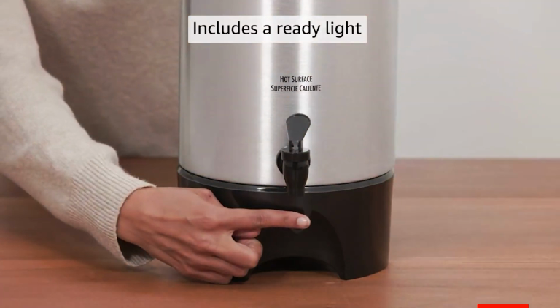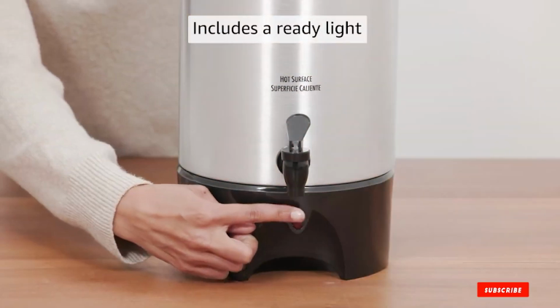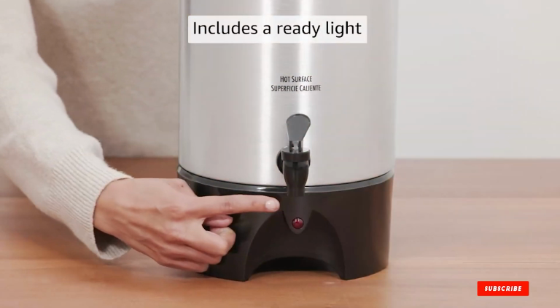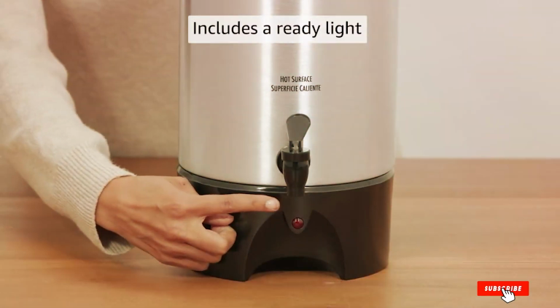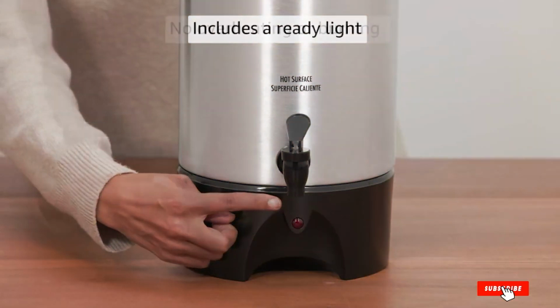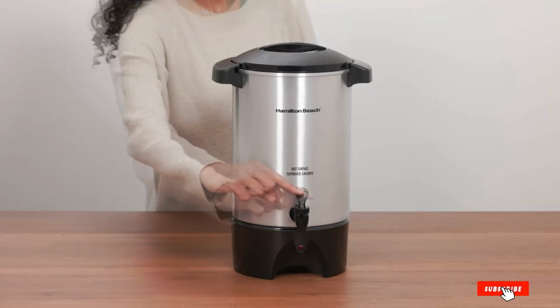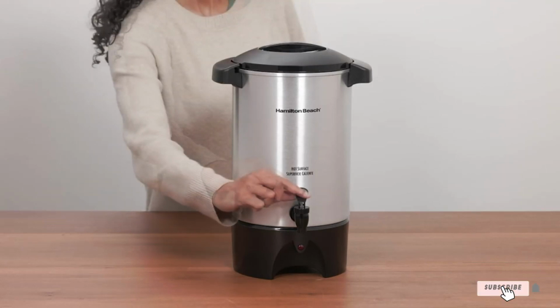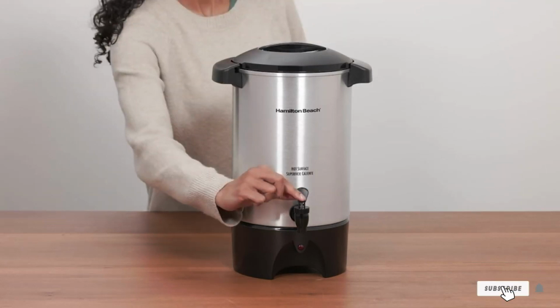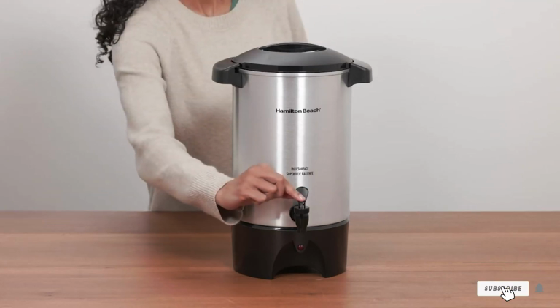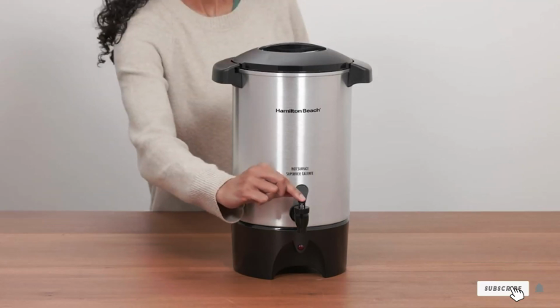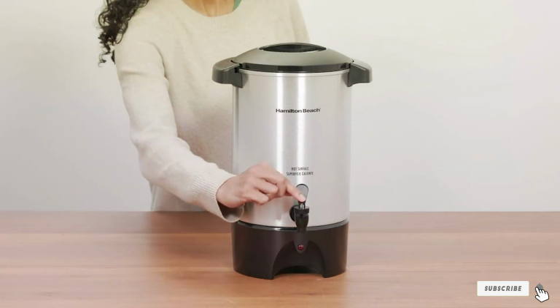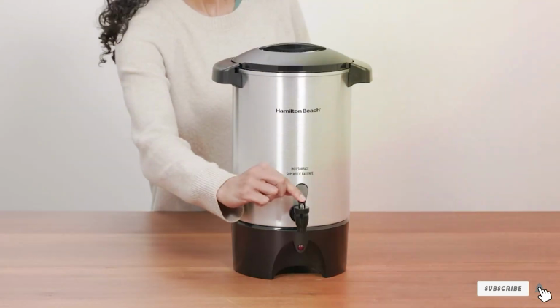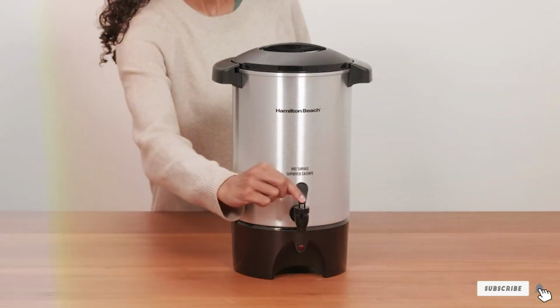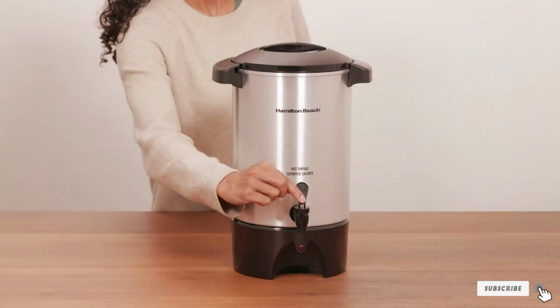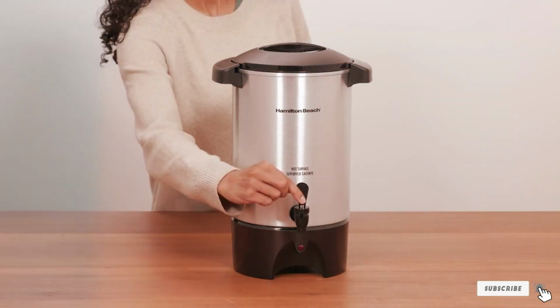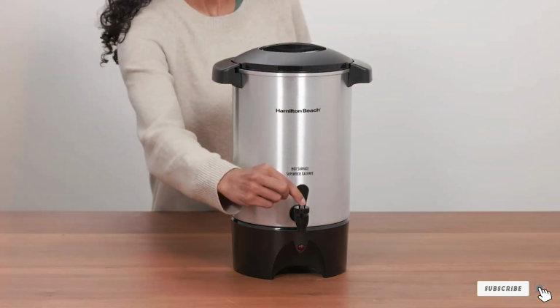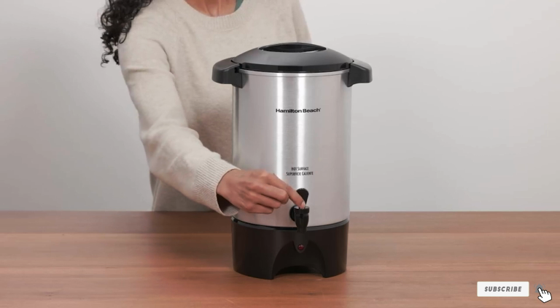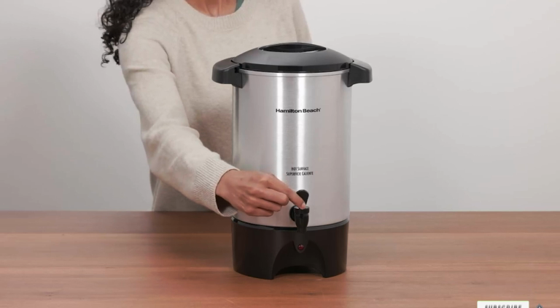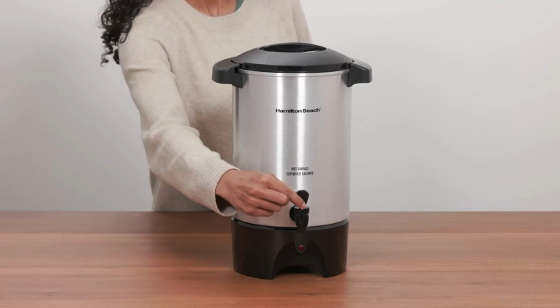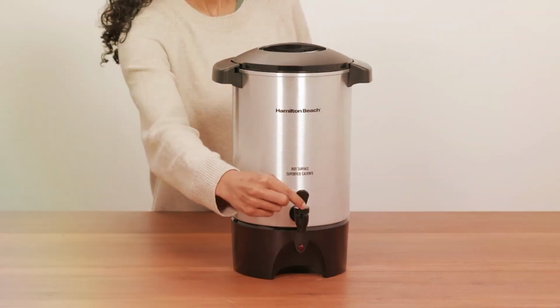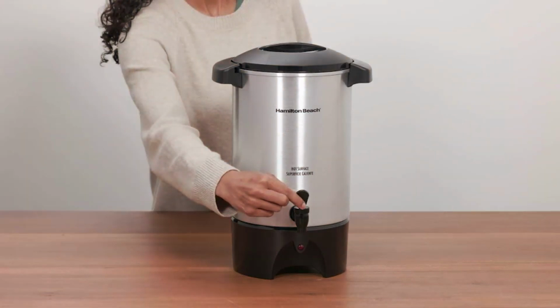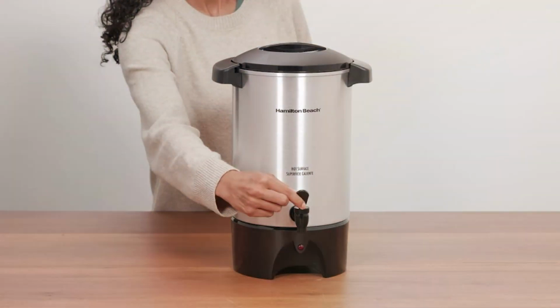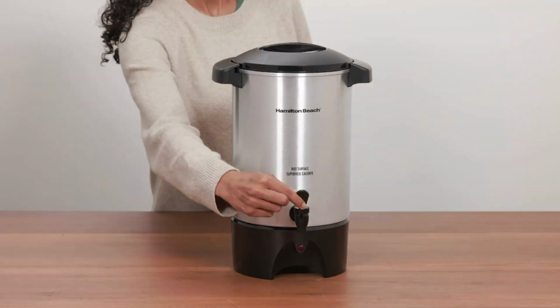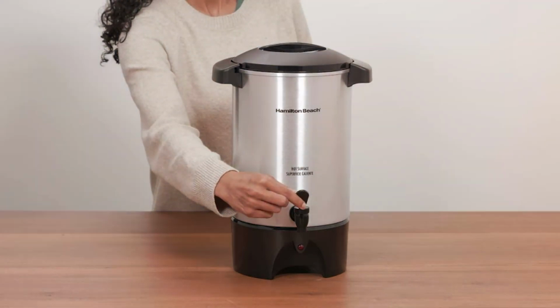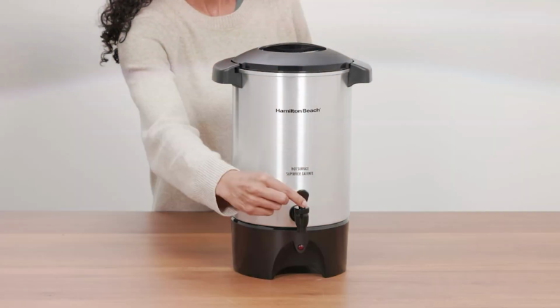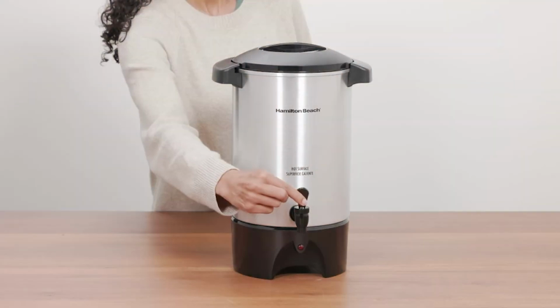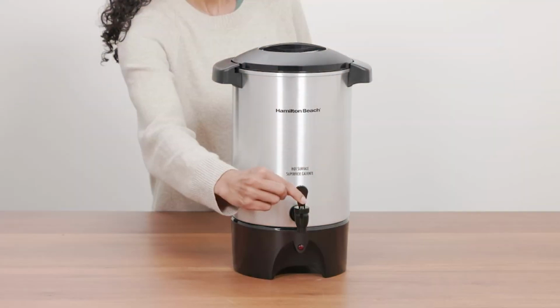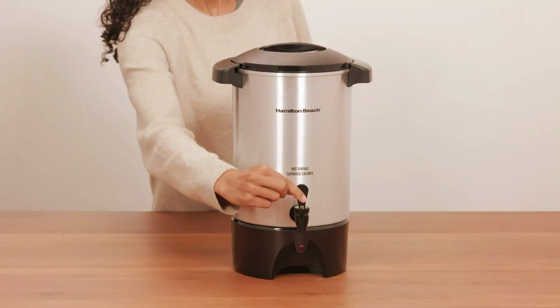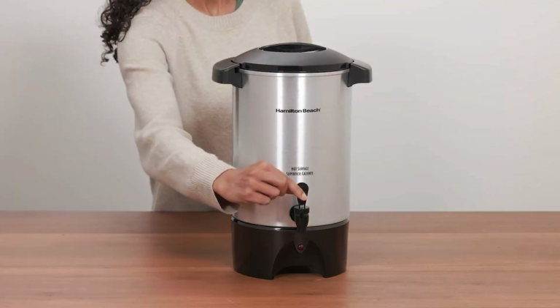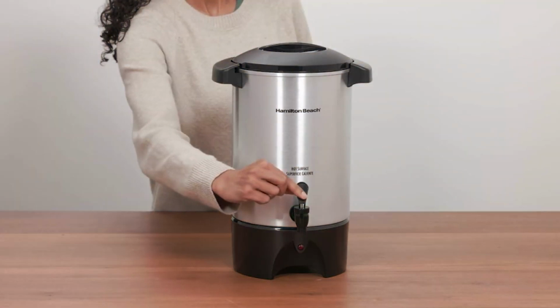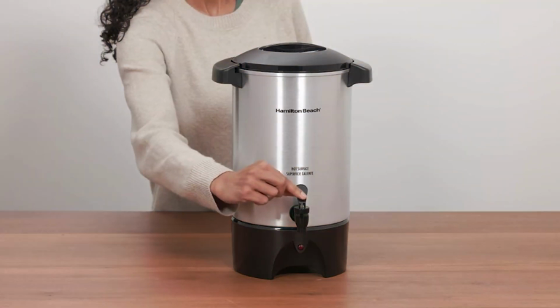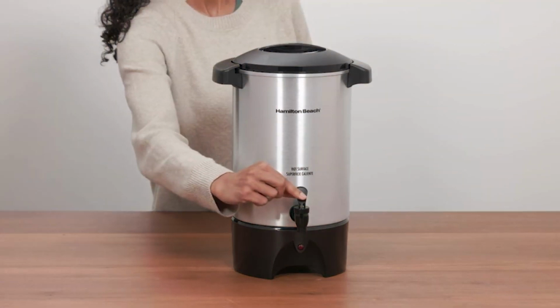Elevate your gatherings with this powerhouse appliance that combines style, functionality, and affordability in one remarkable package.